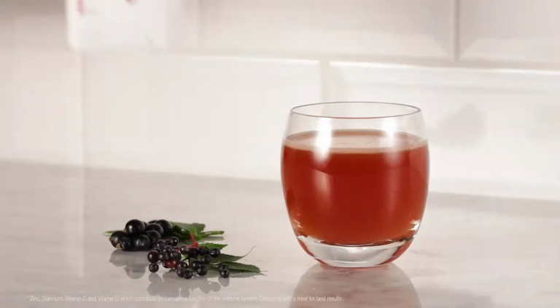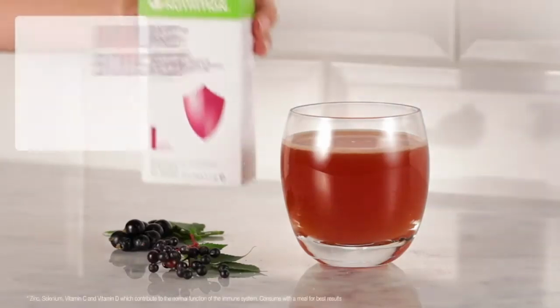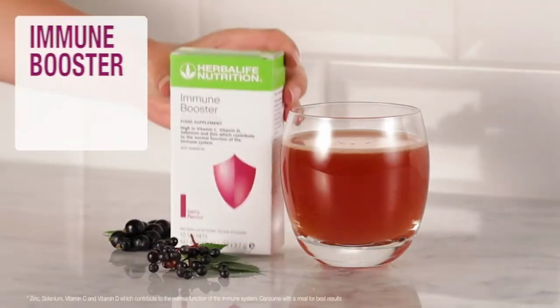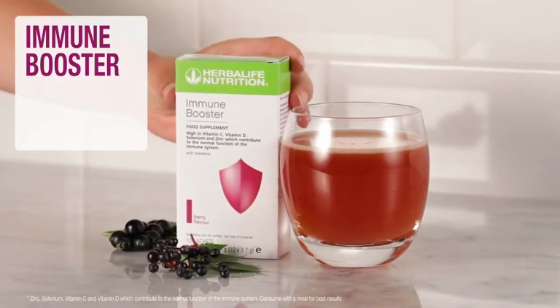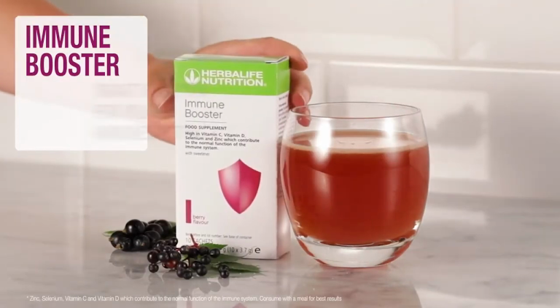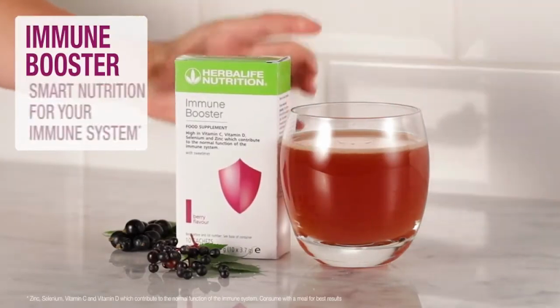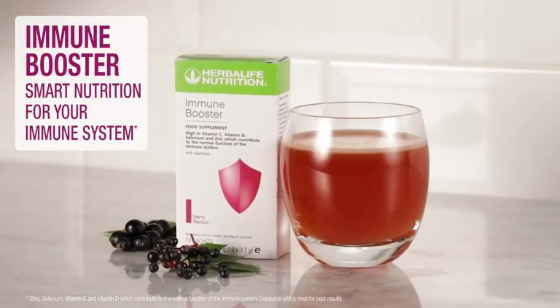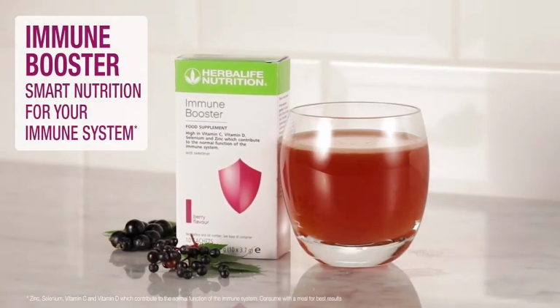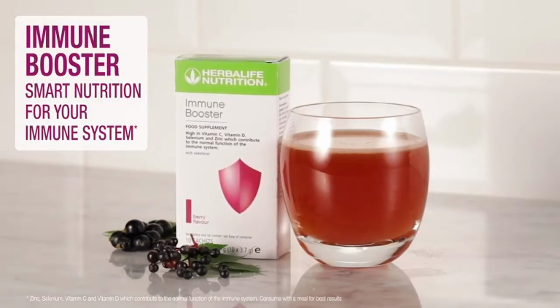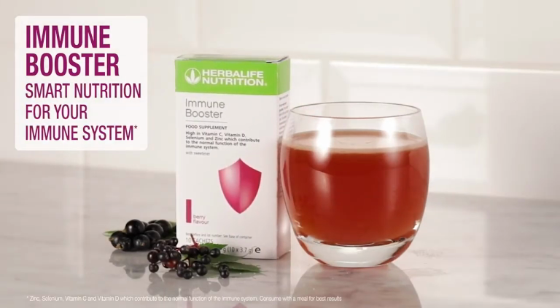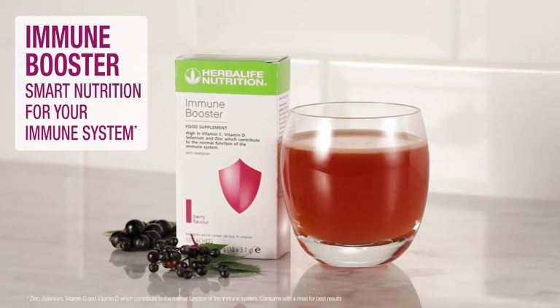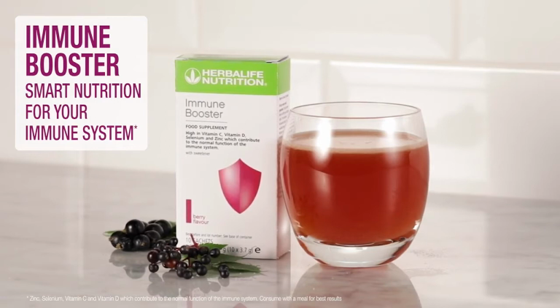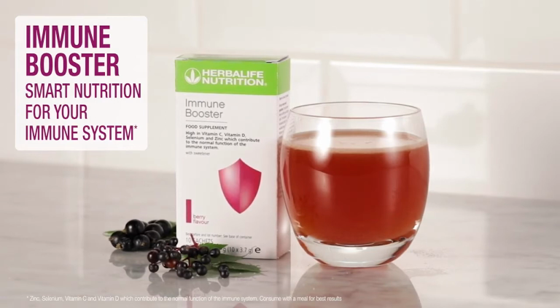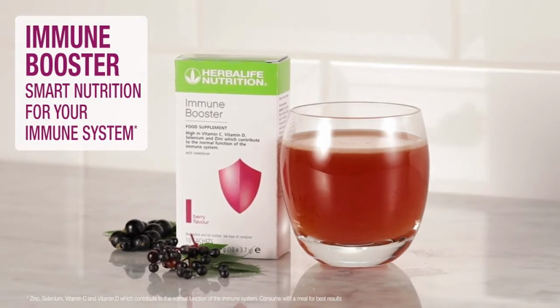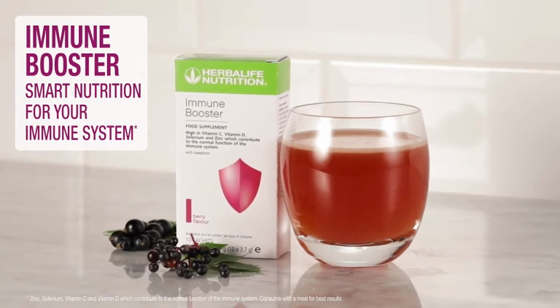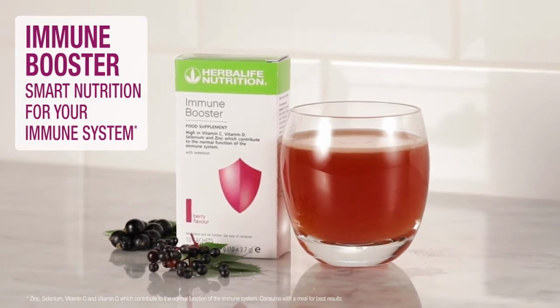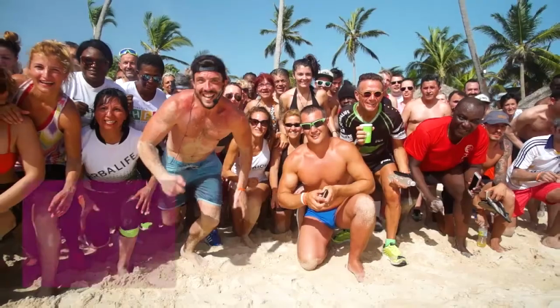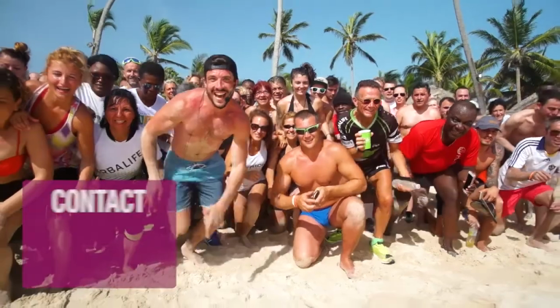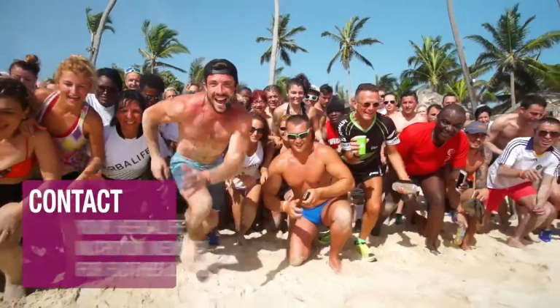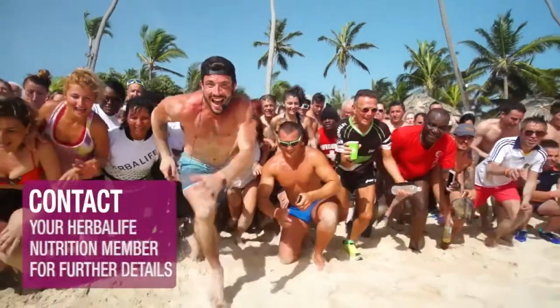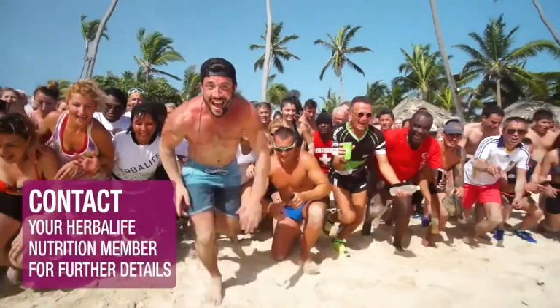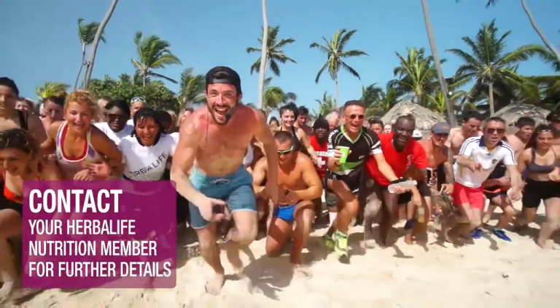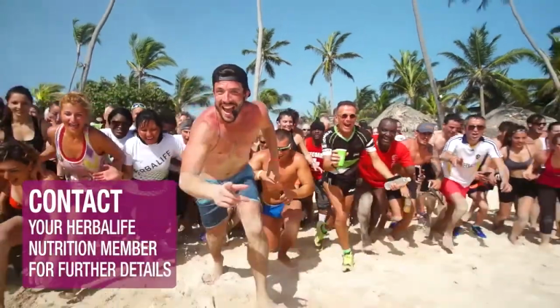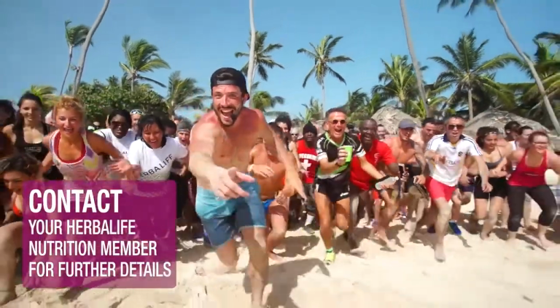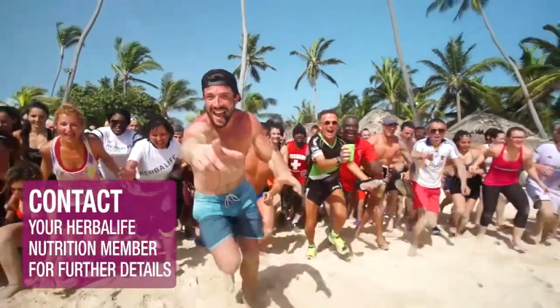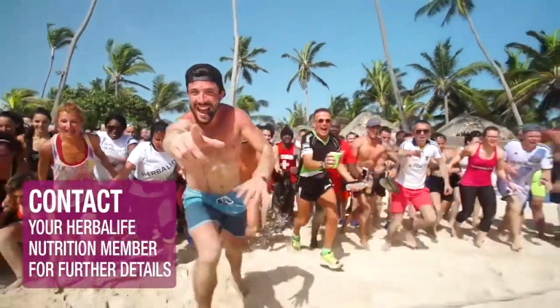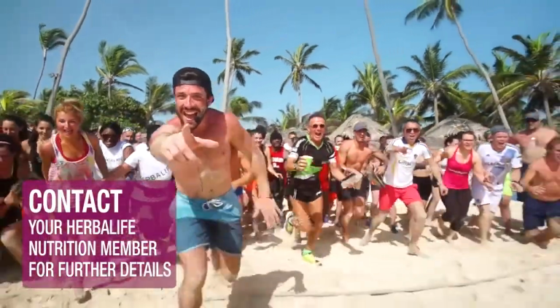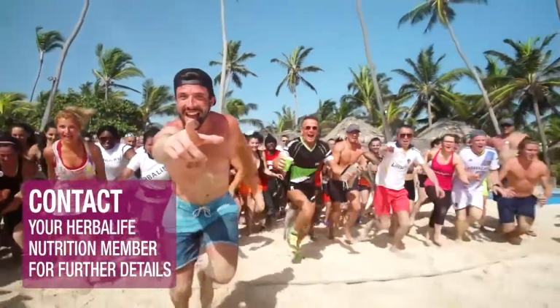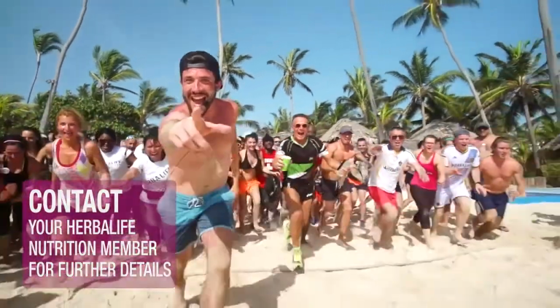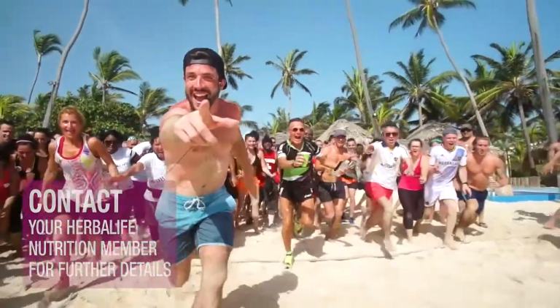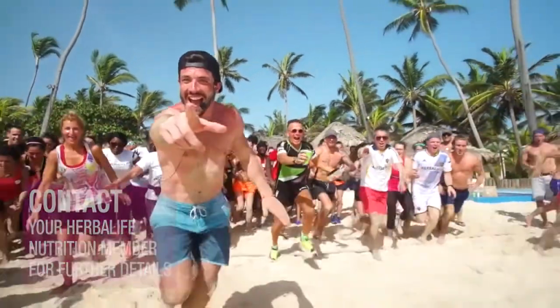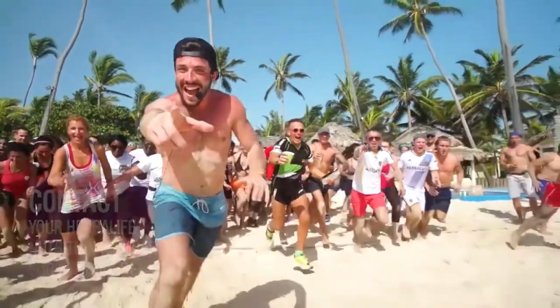Immune Booster — smart nutrition for your immune system. Contact your Herbalife Nutrition member today for further details.